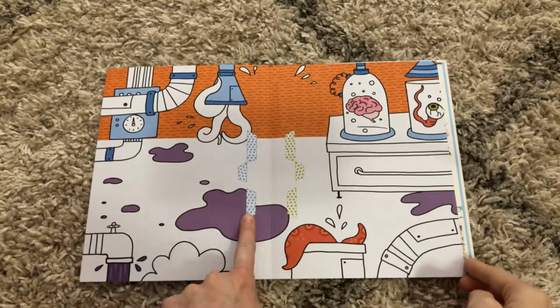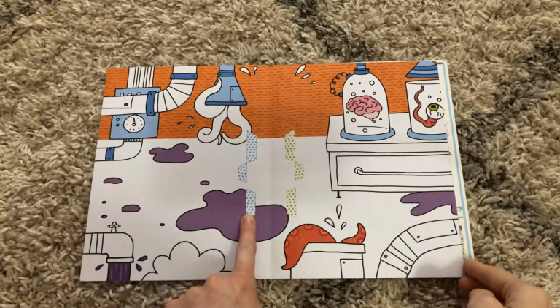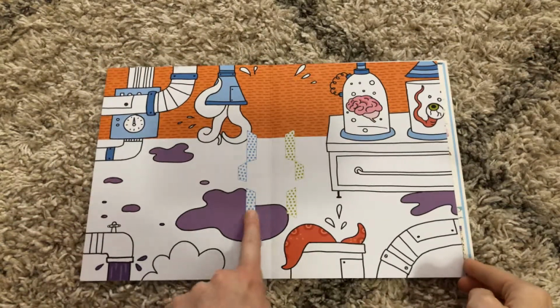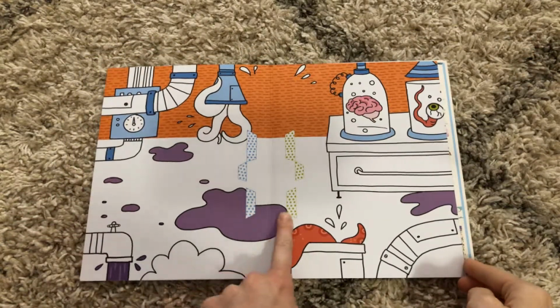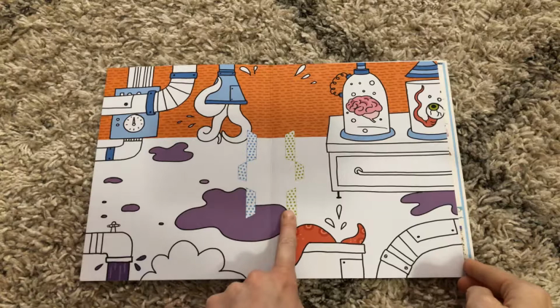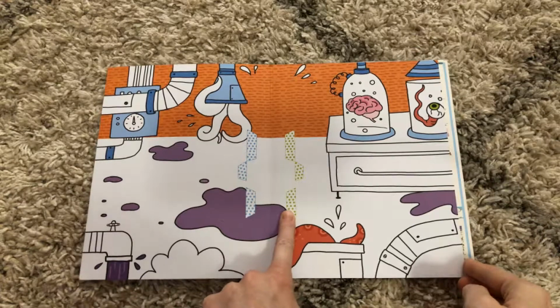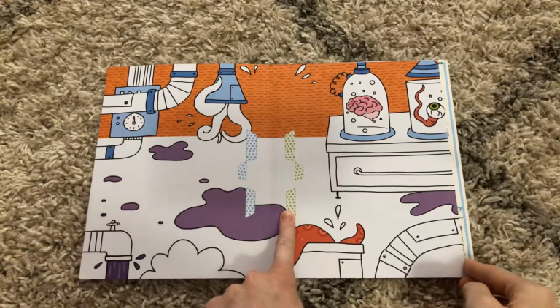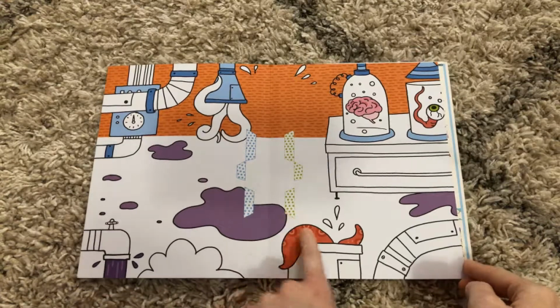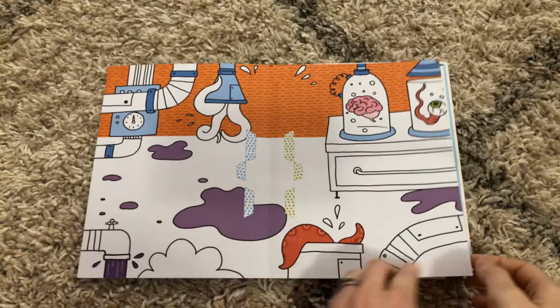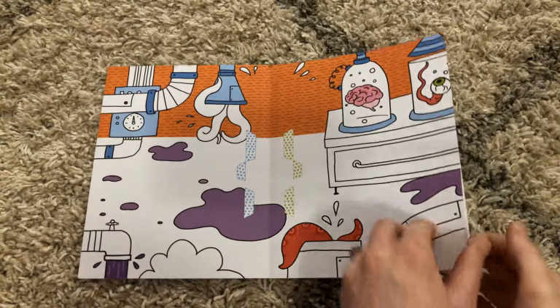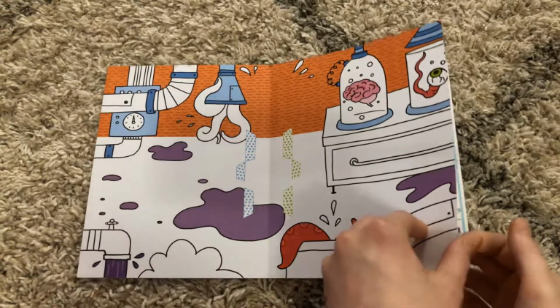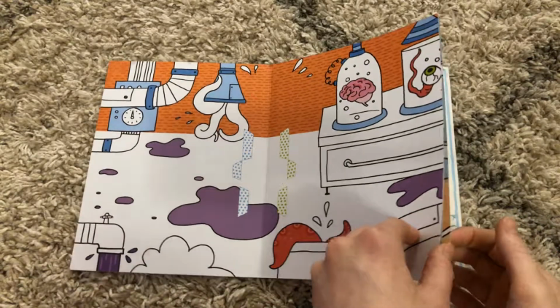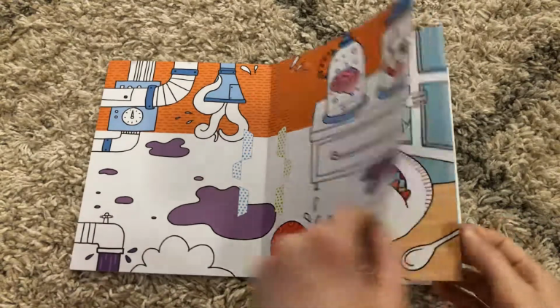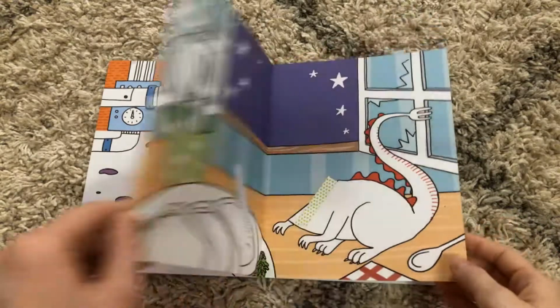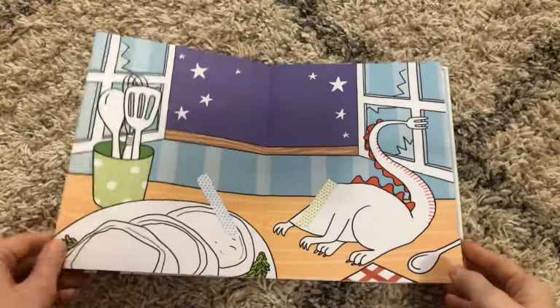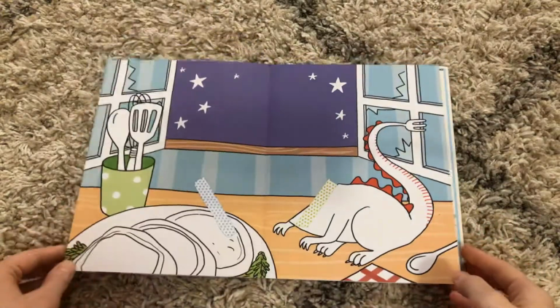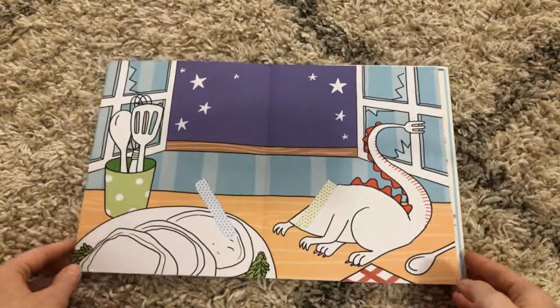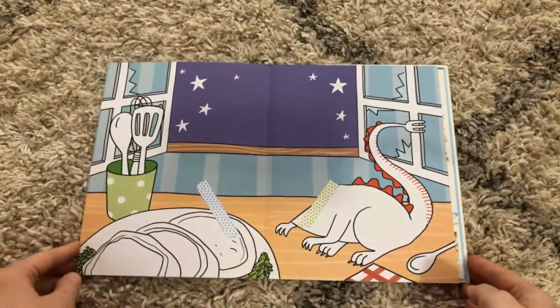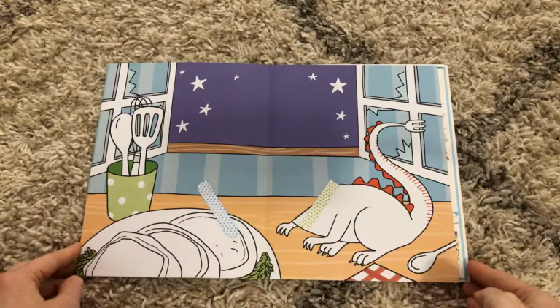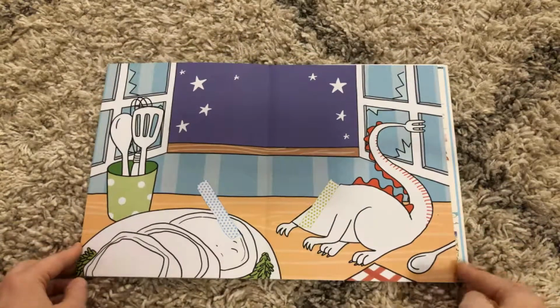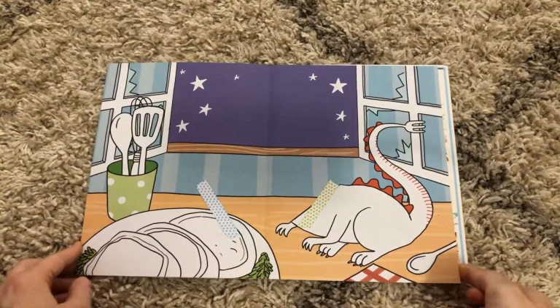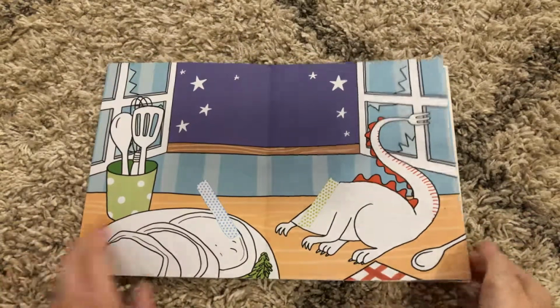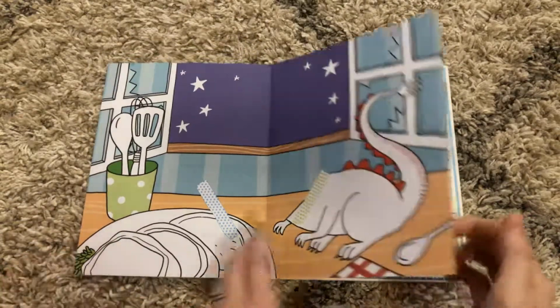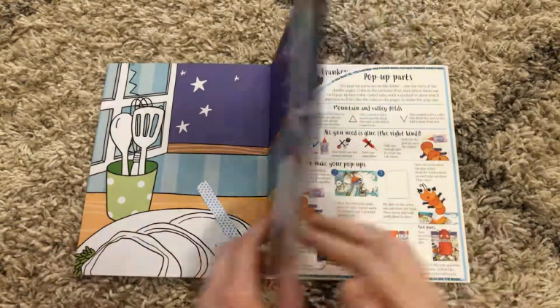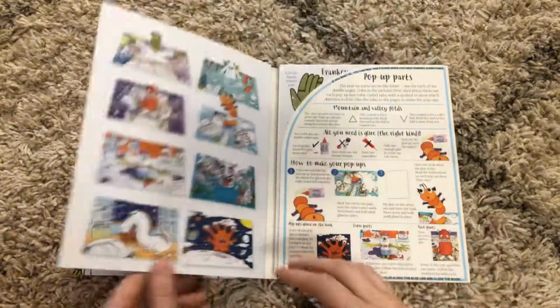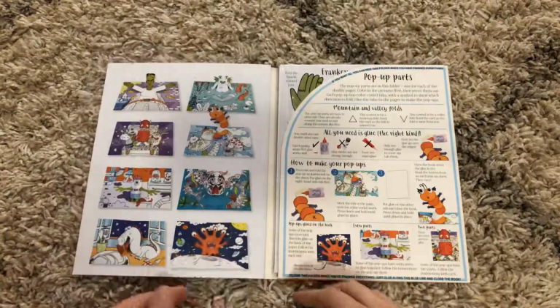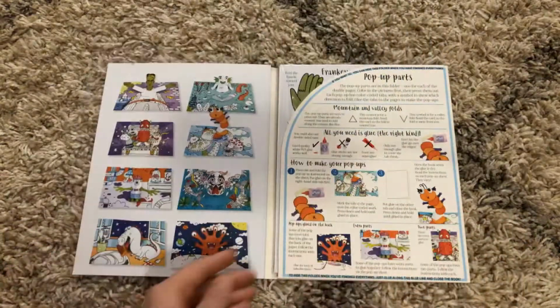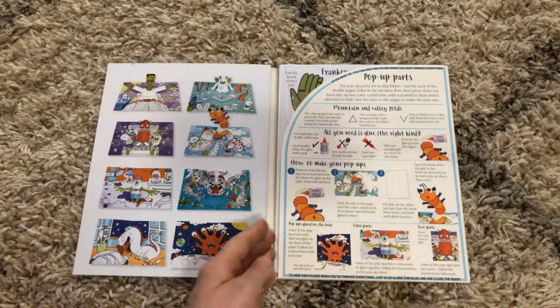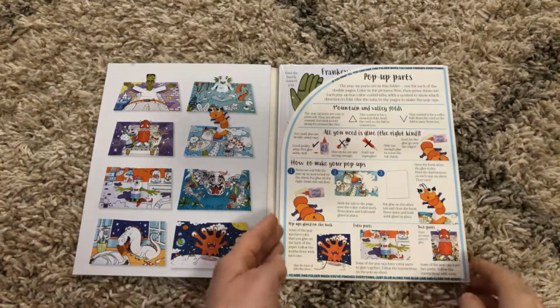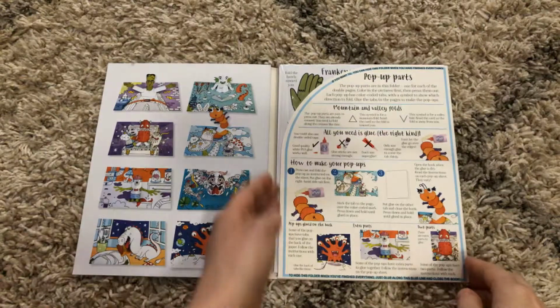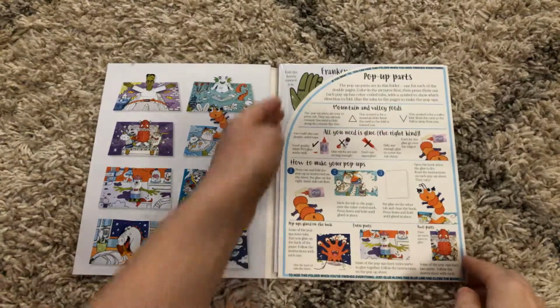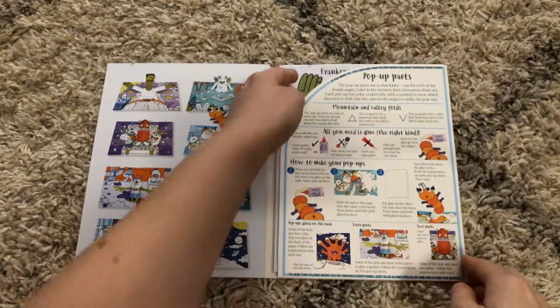You'll also notice that there are green and blue dotted areas on each page, and that is where you will put the pop-up.